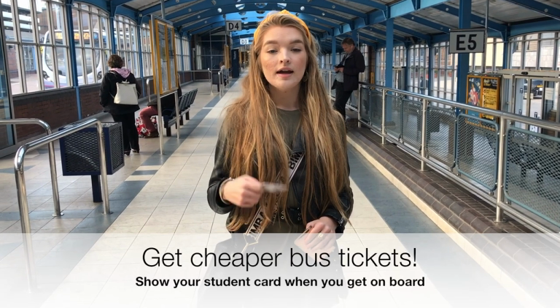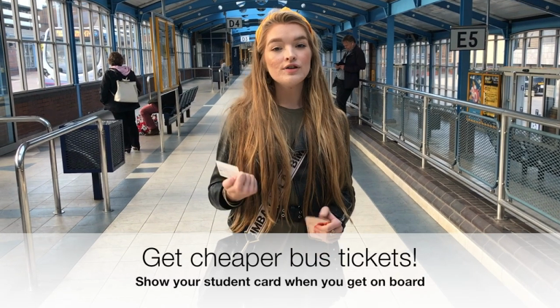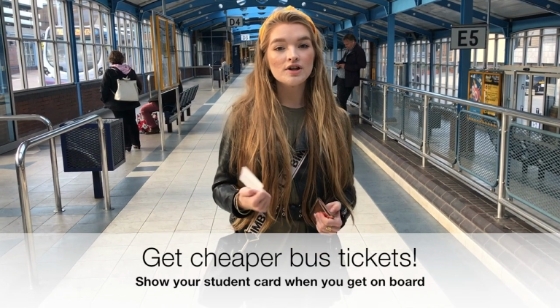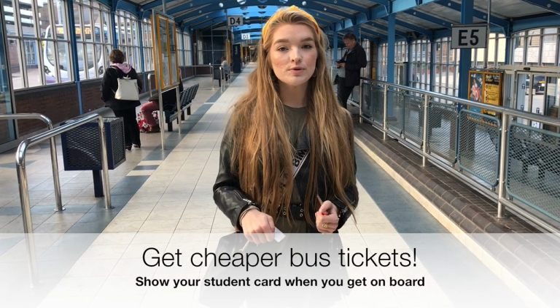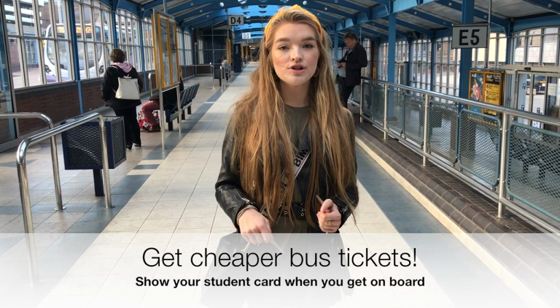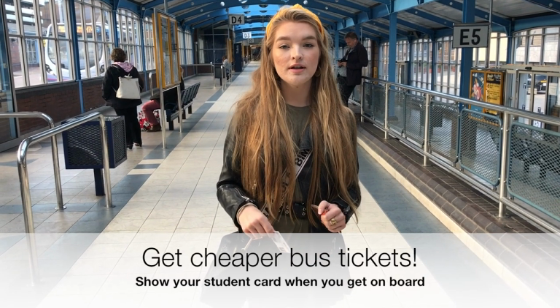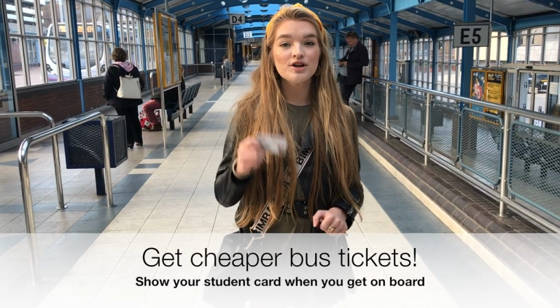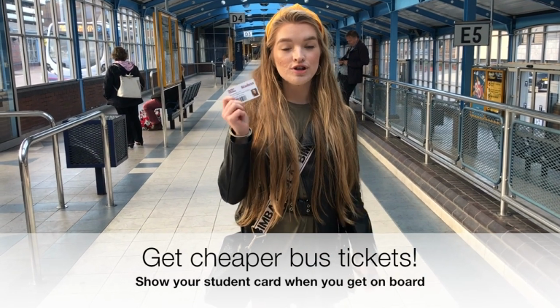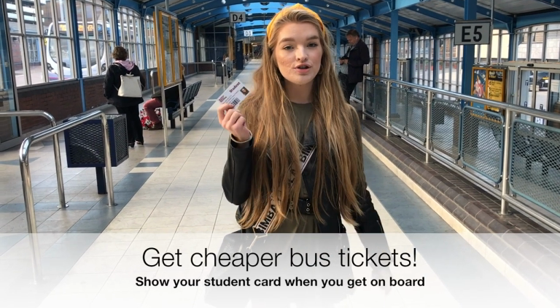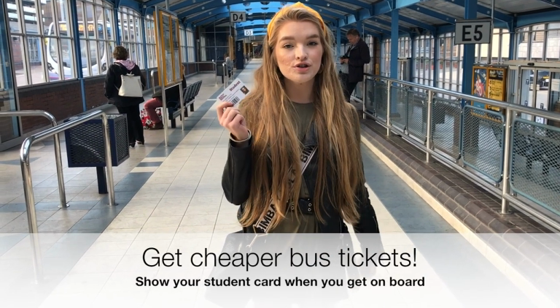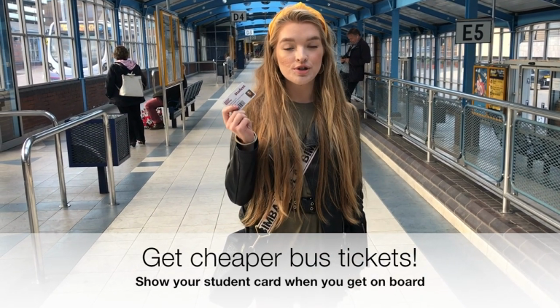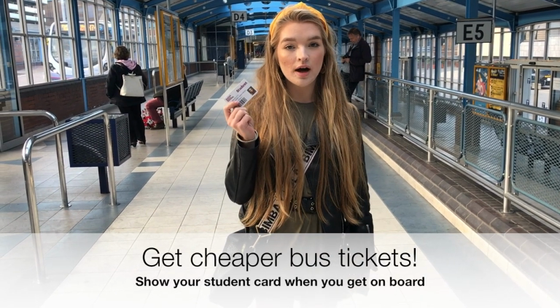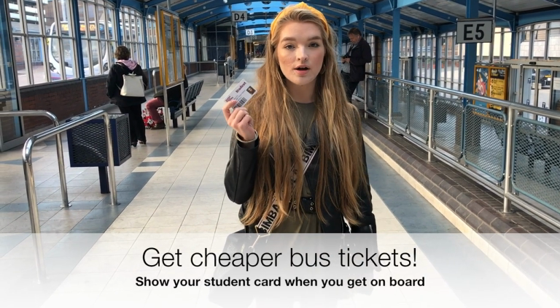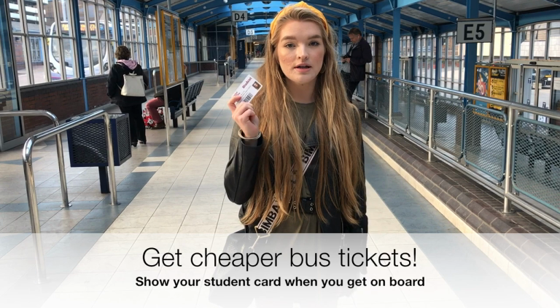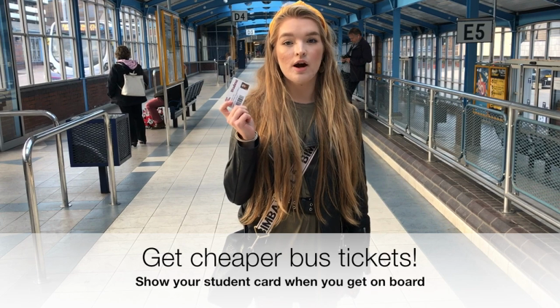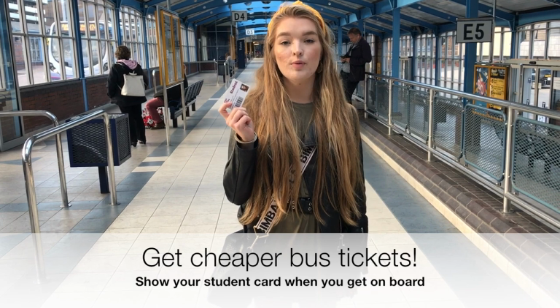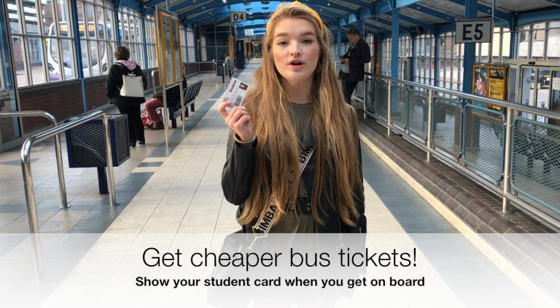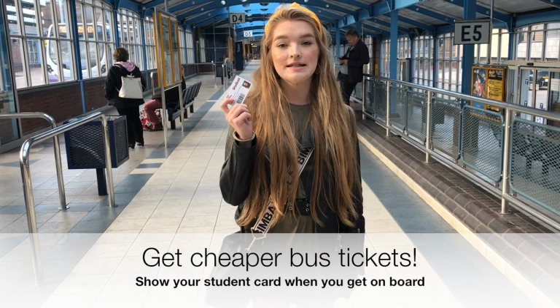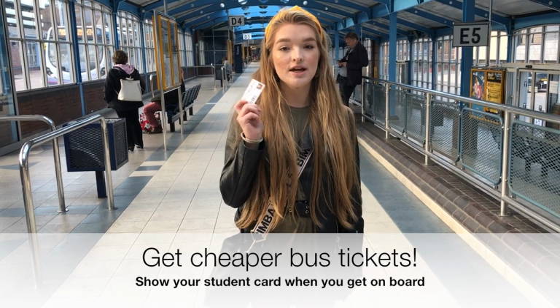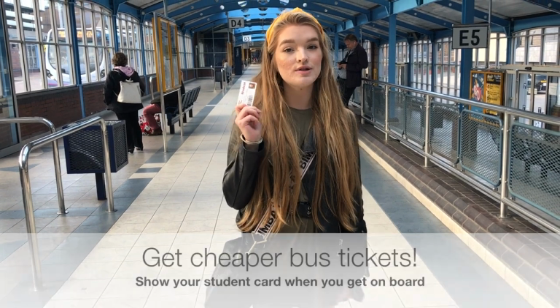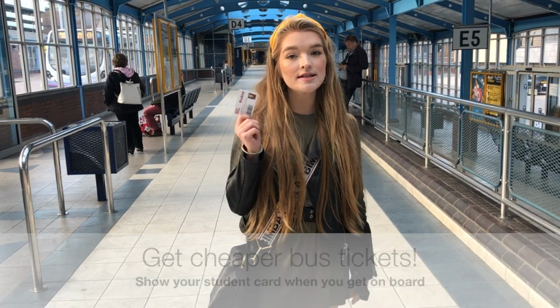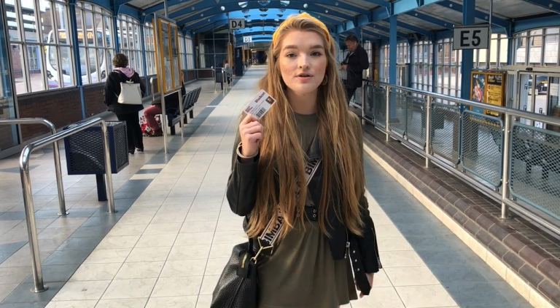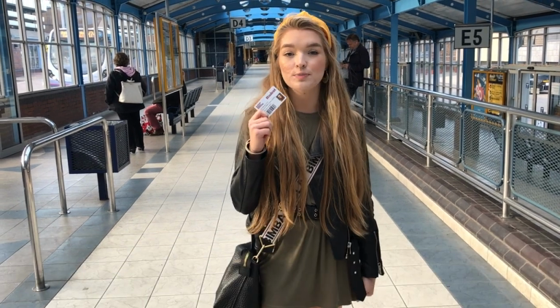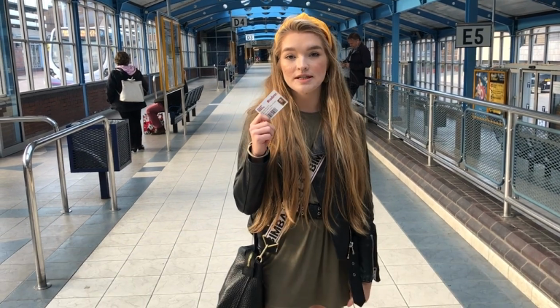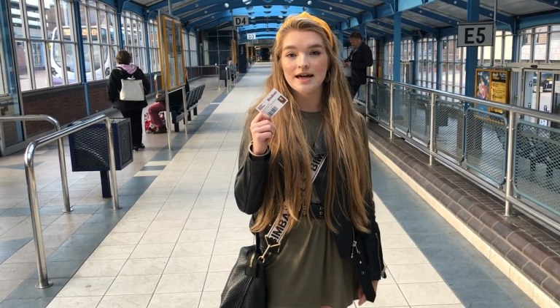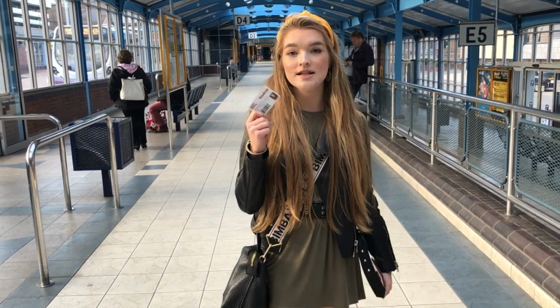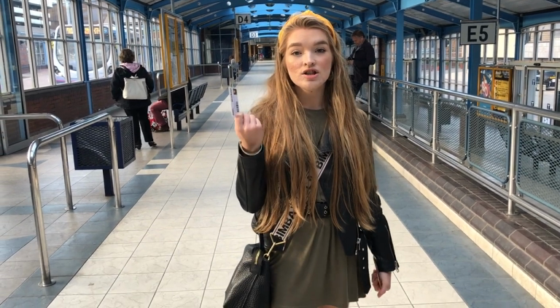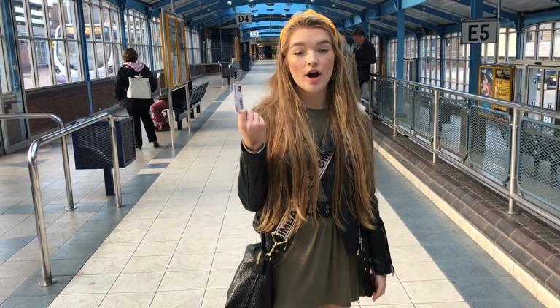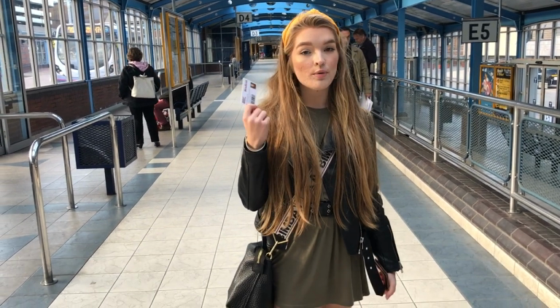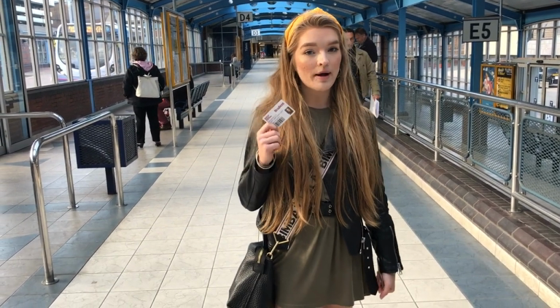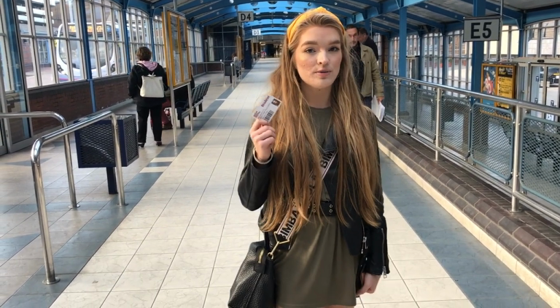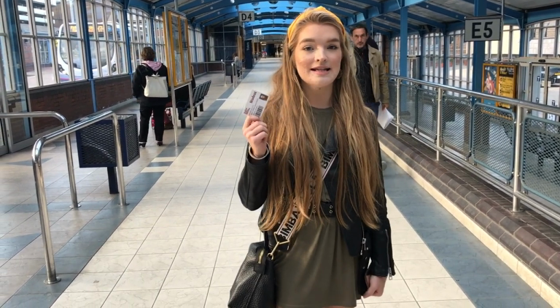If you catch the bus to uni, make sure you use your shoe card when you get on board because this gets you discounted bus tickets starting at £1.20.